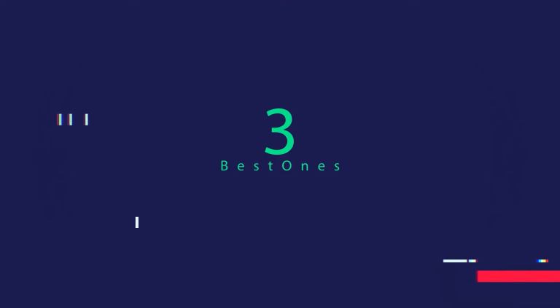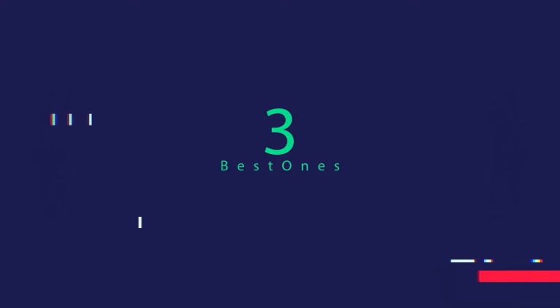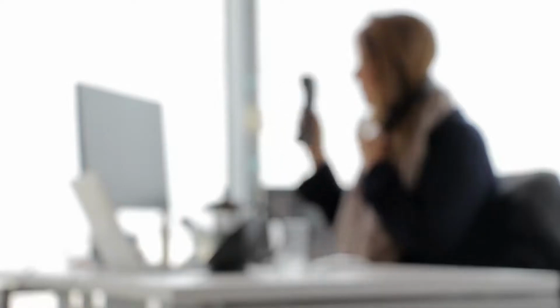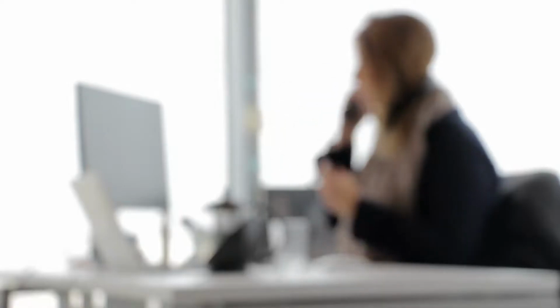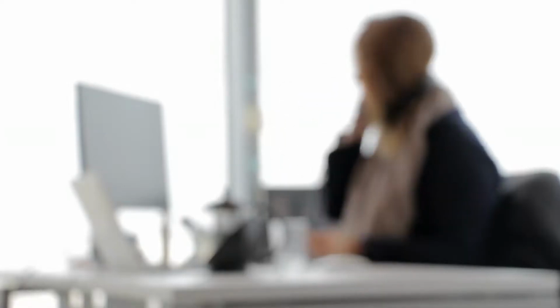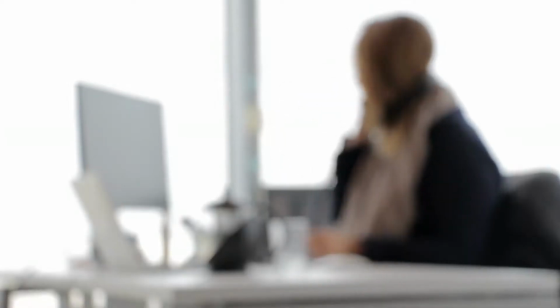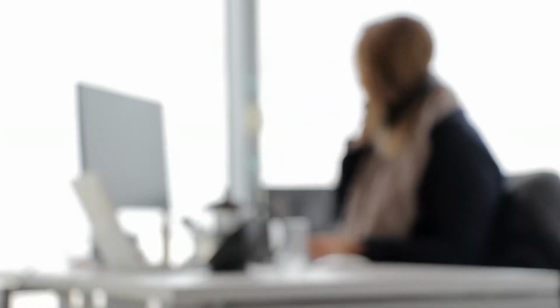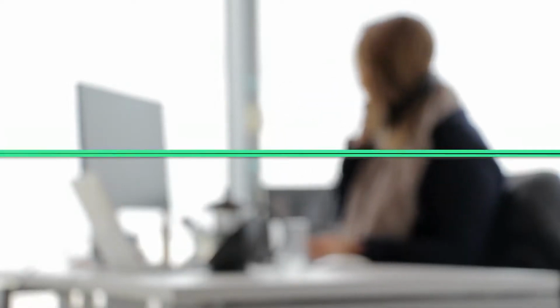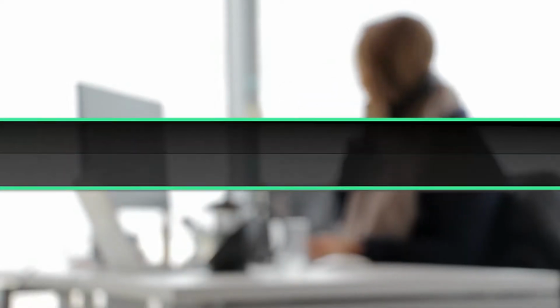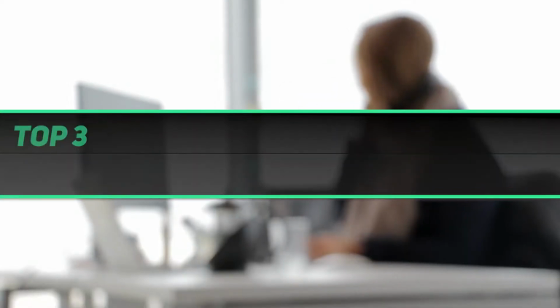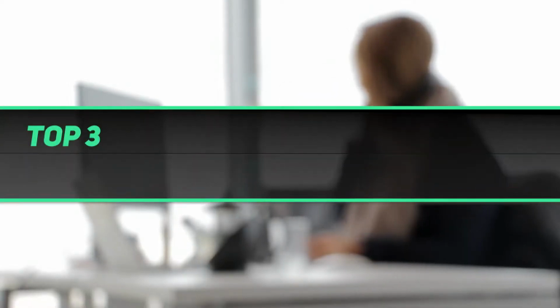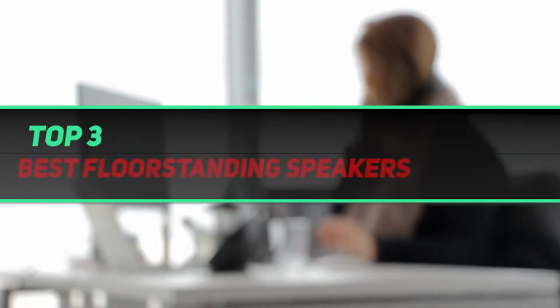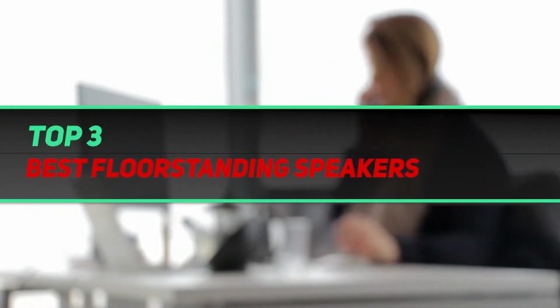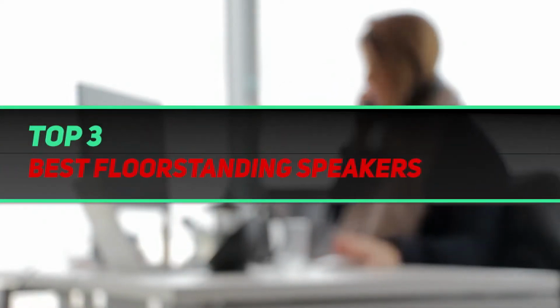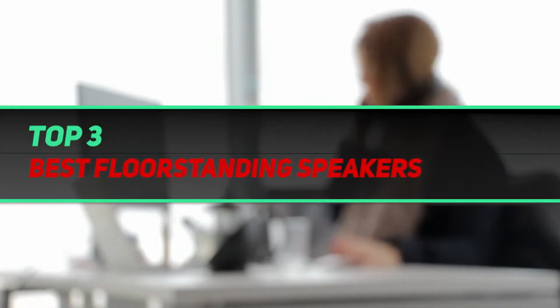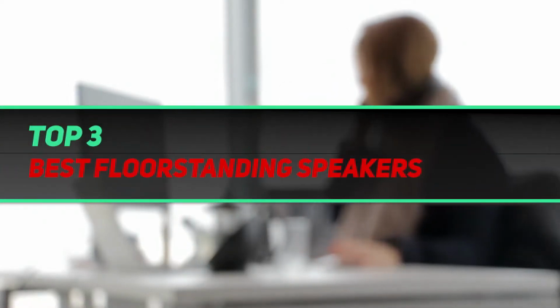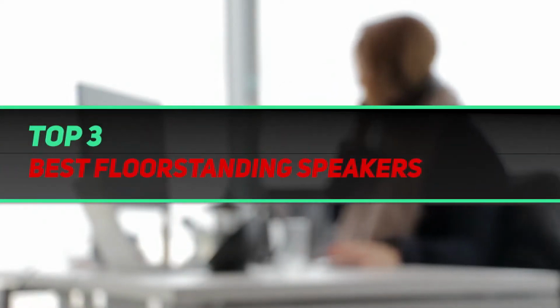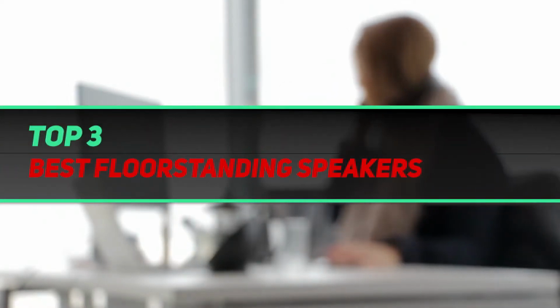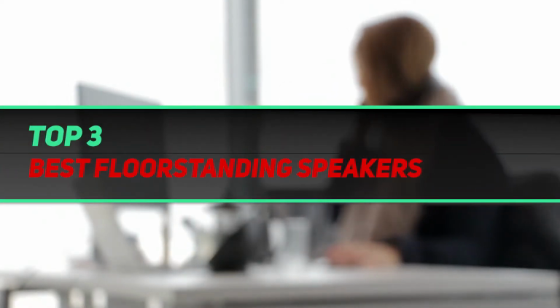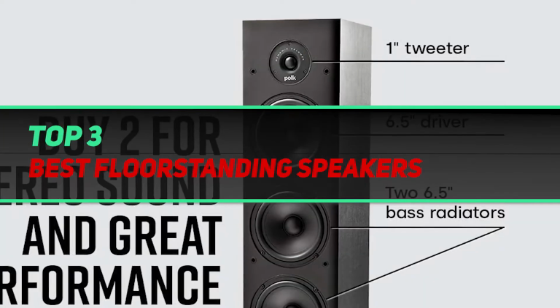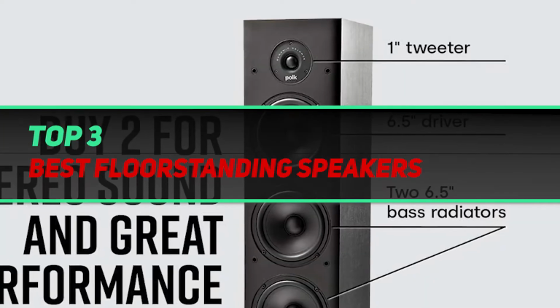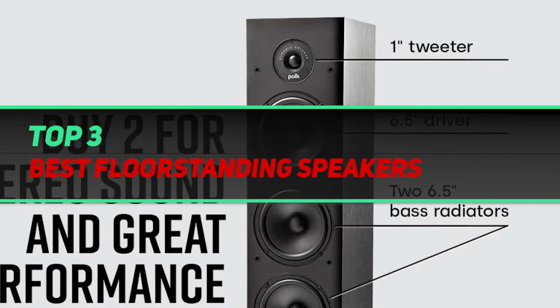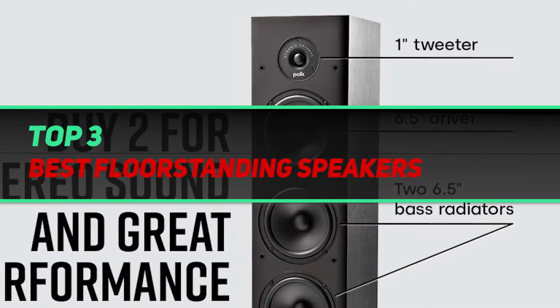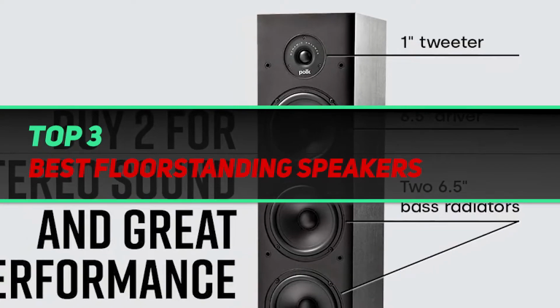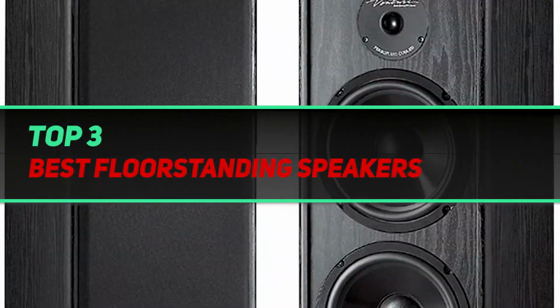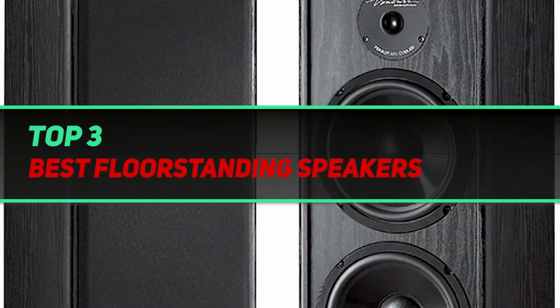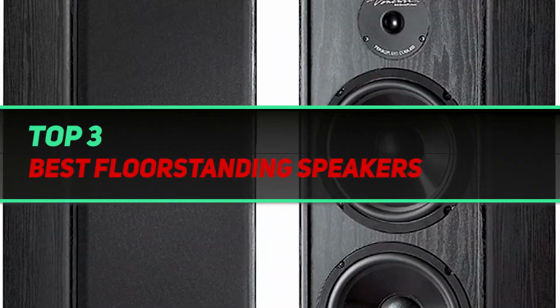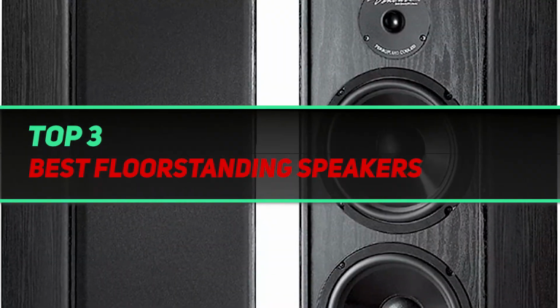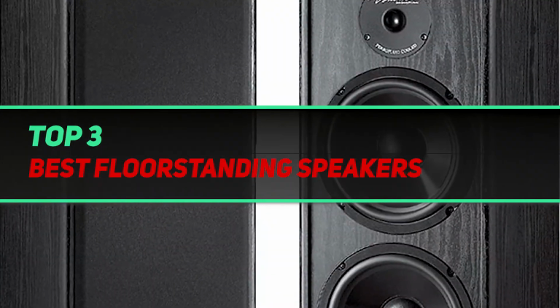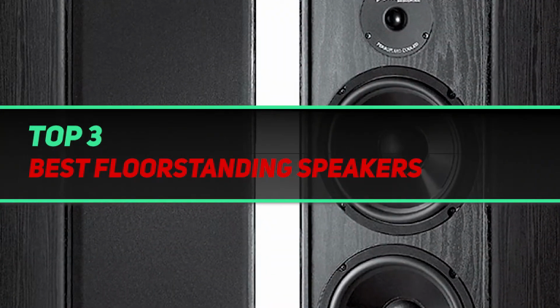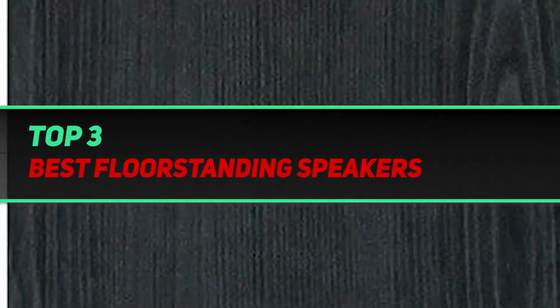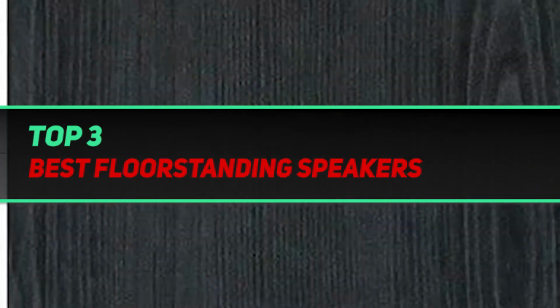Hi guys, welcome back to my channel. In today's video, we're gonna check out the top 3 best floor standing speakers.